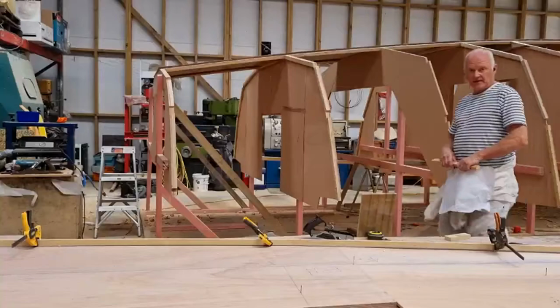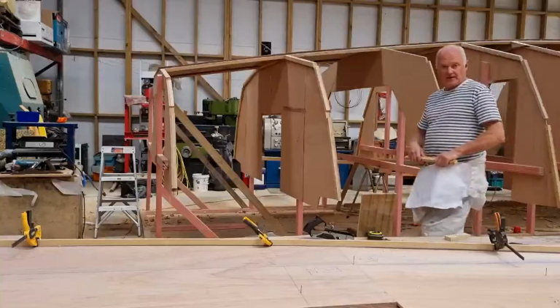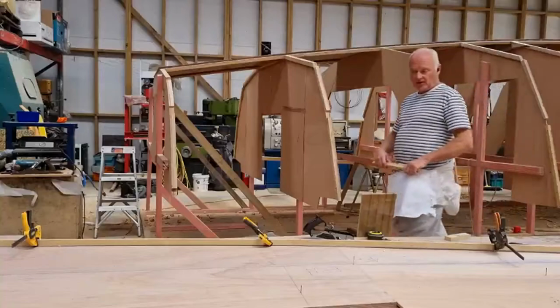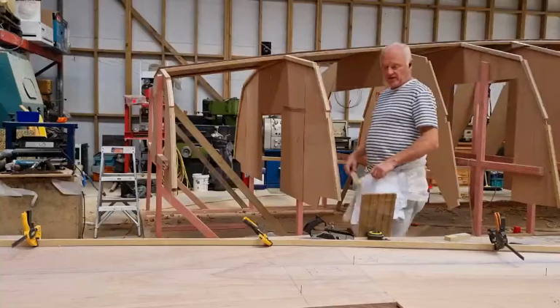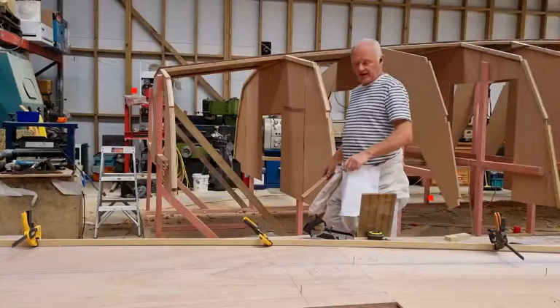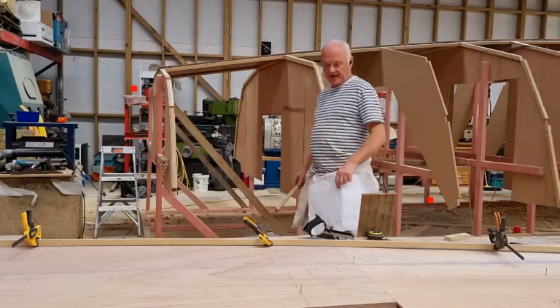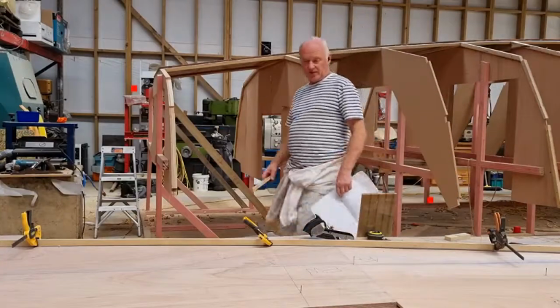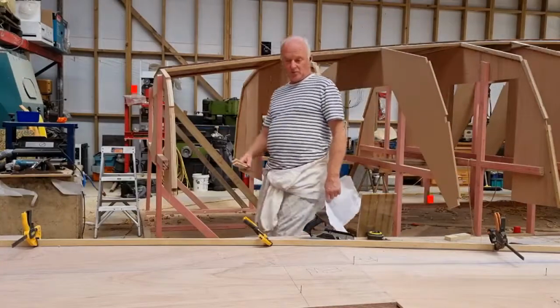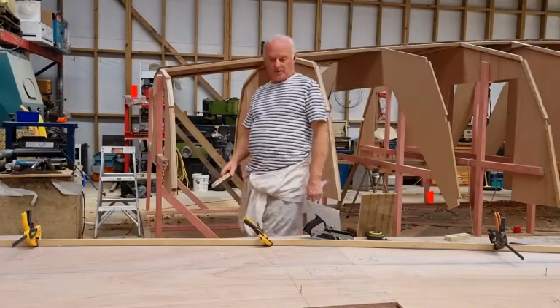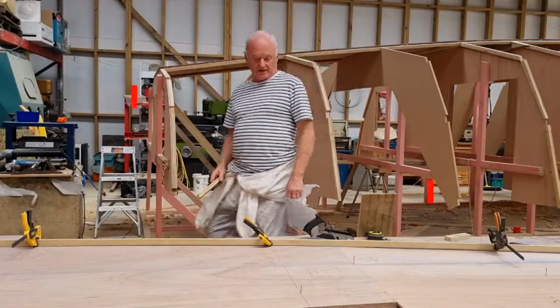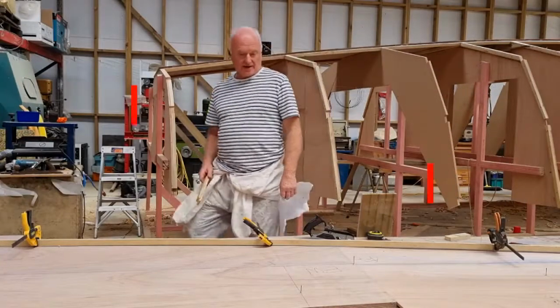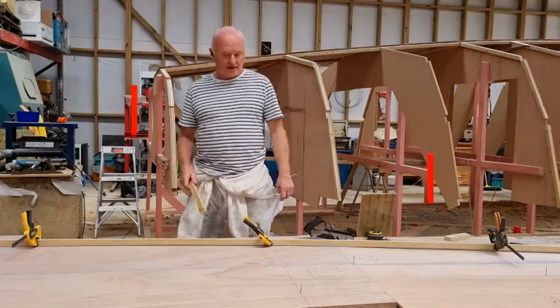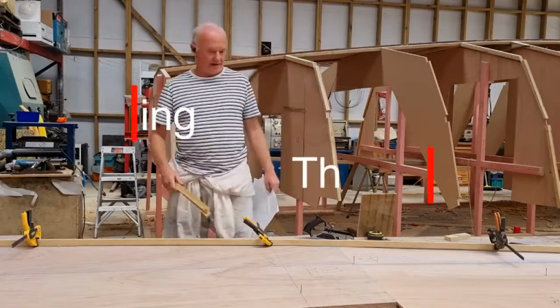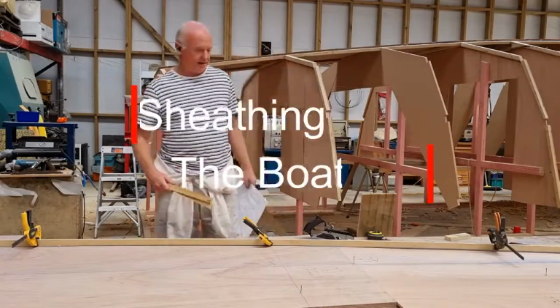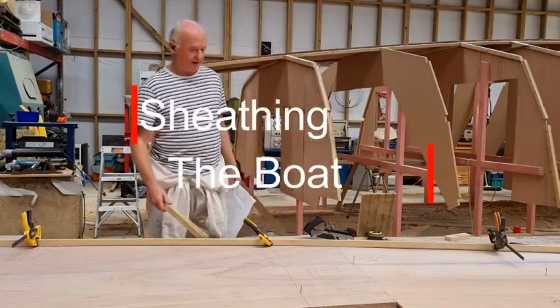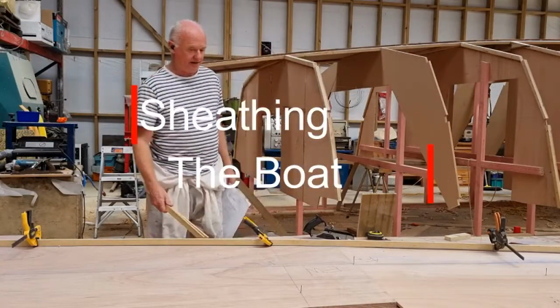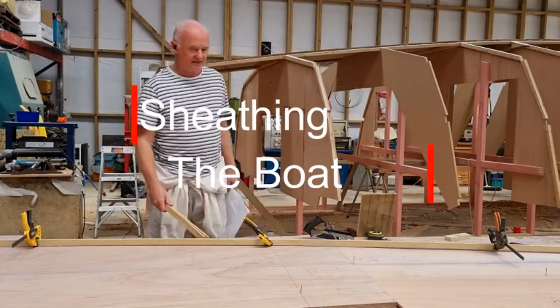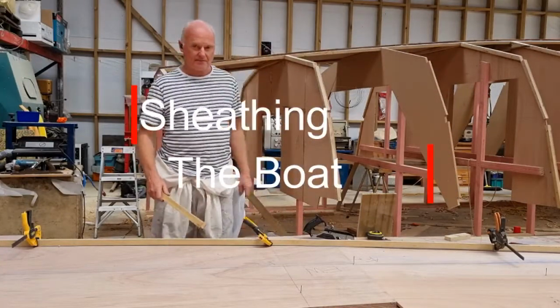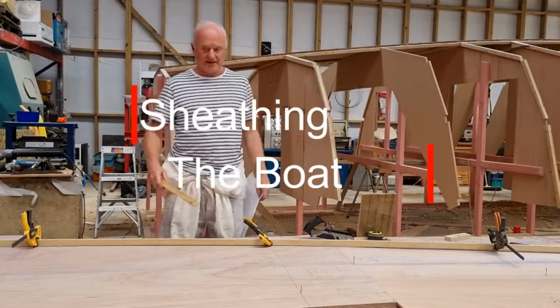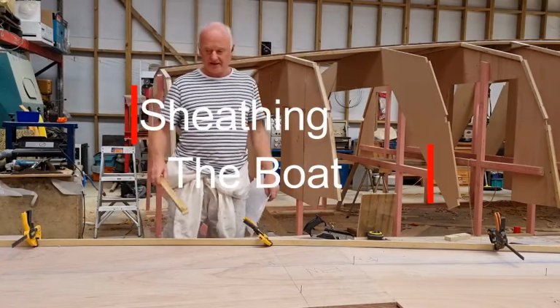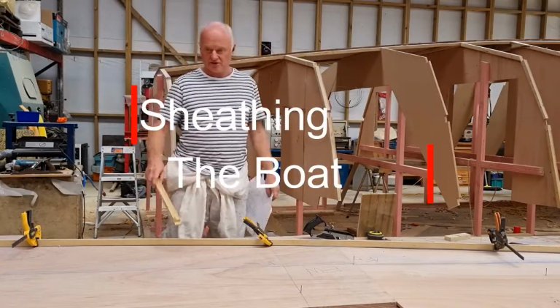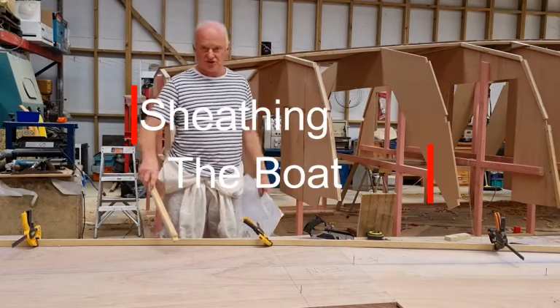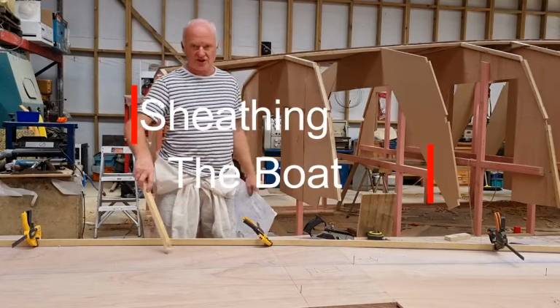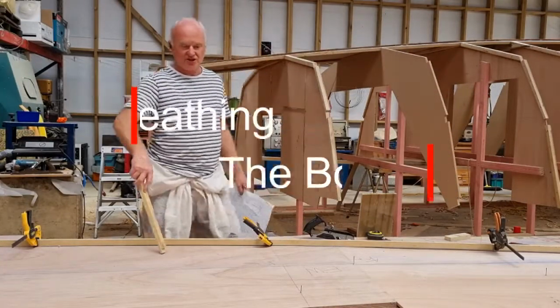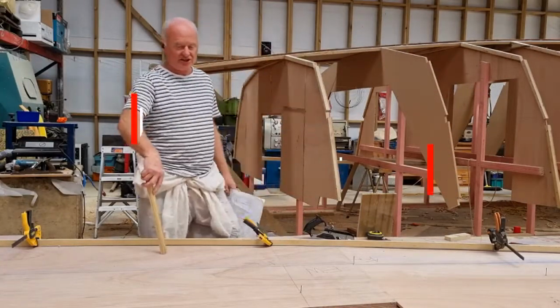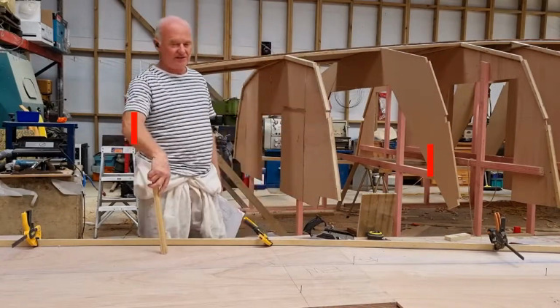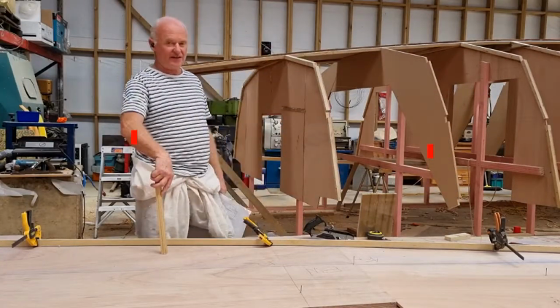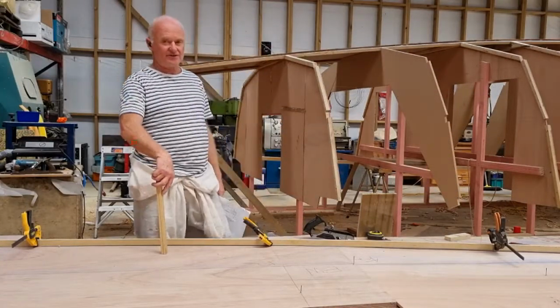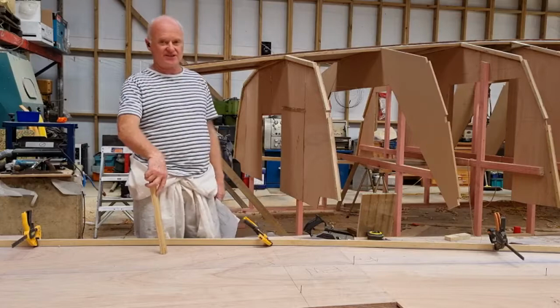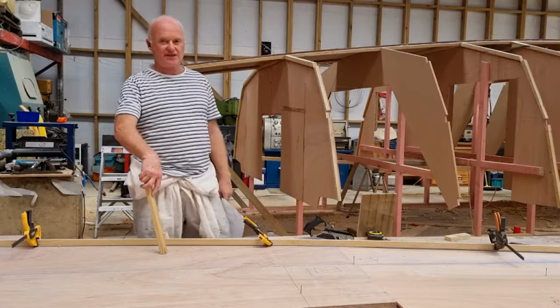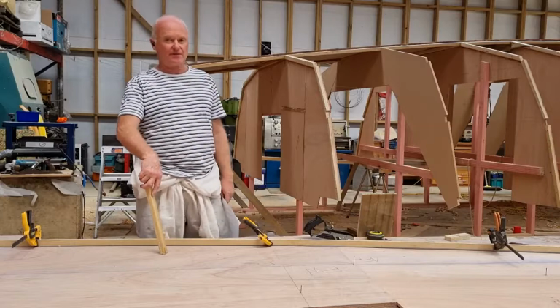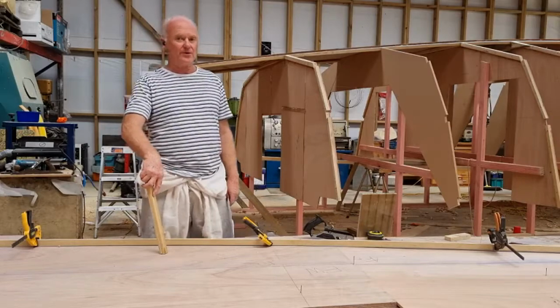We are into the planking, the sheathing of the outer skin of the boat.